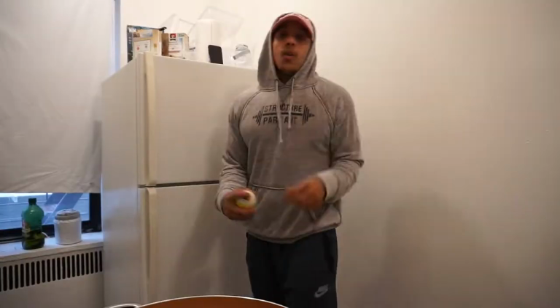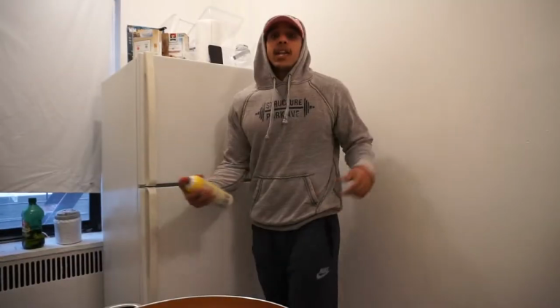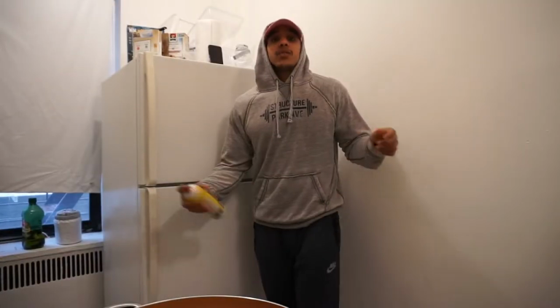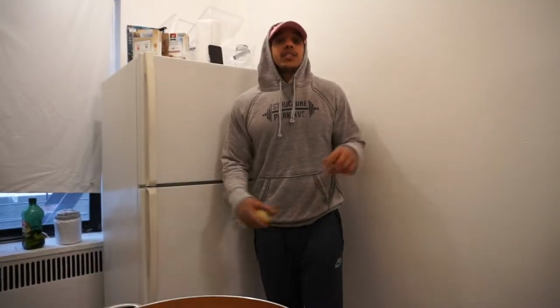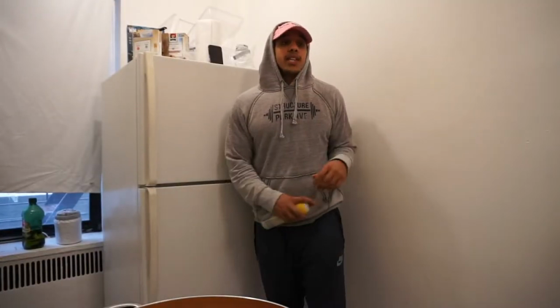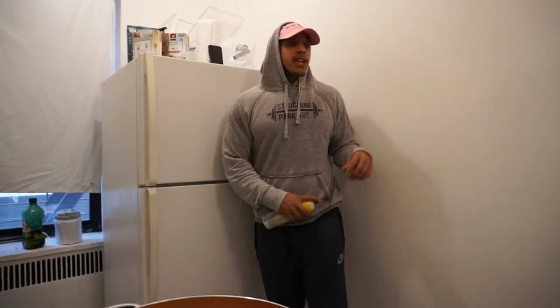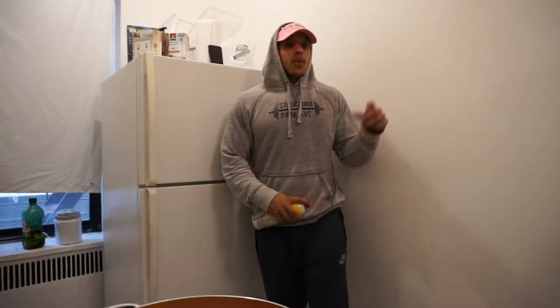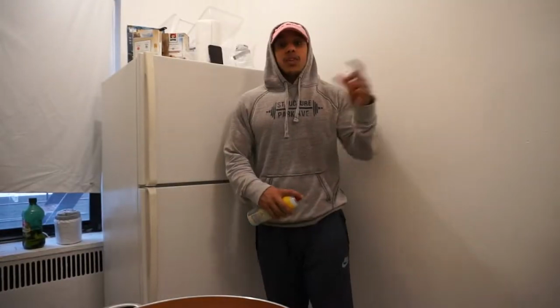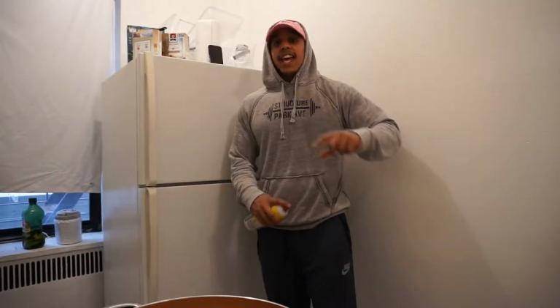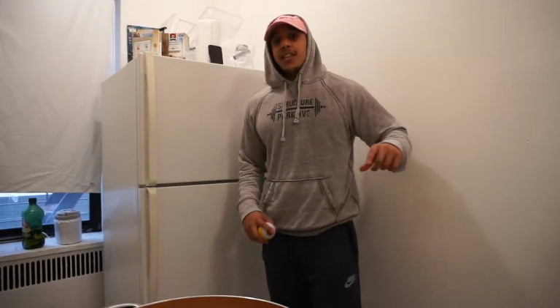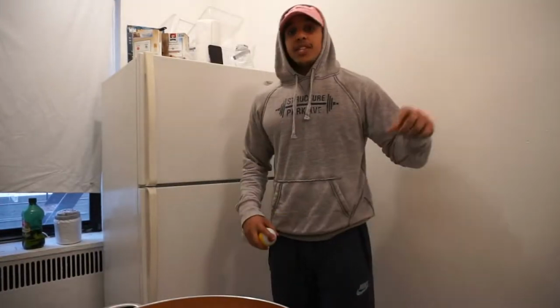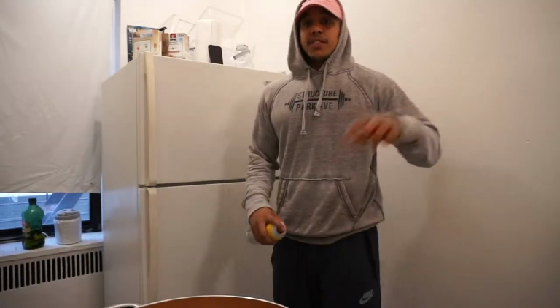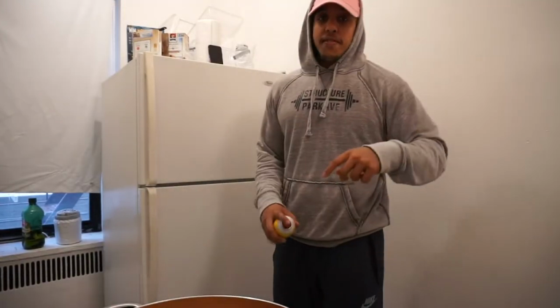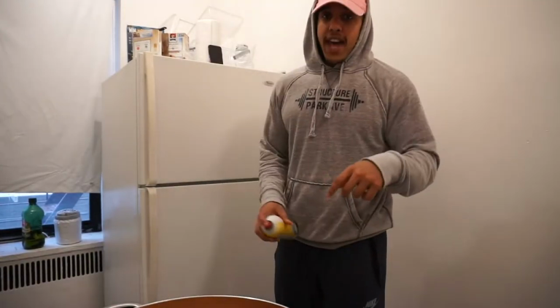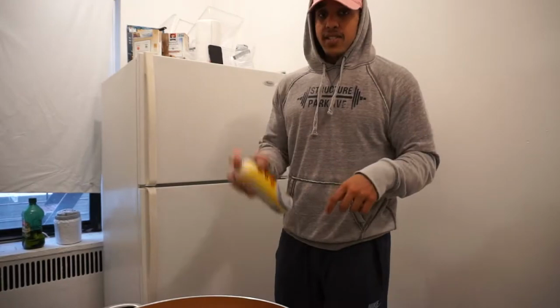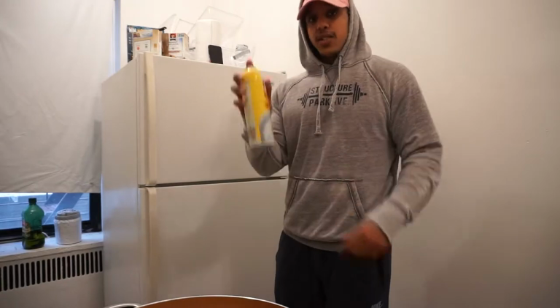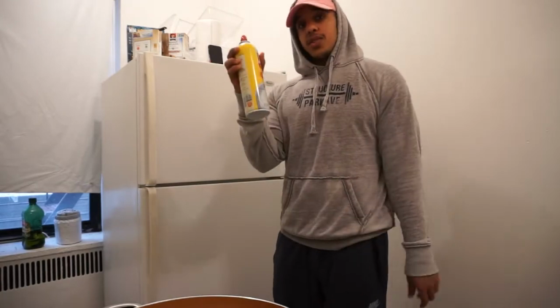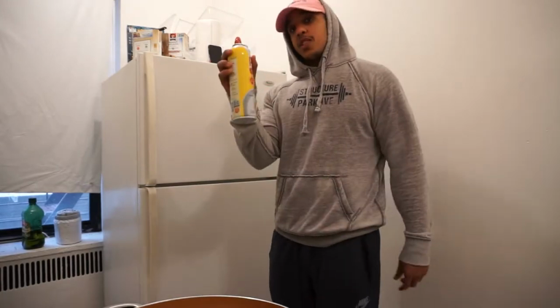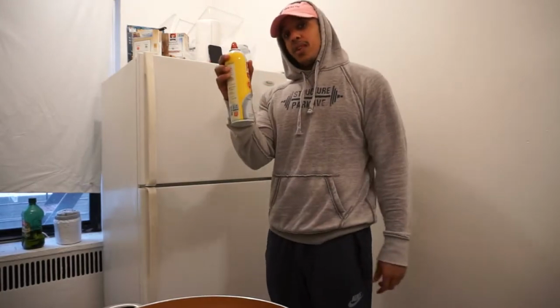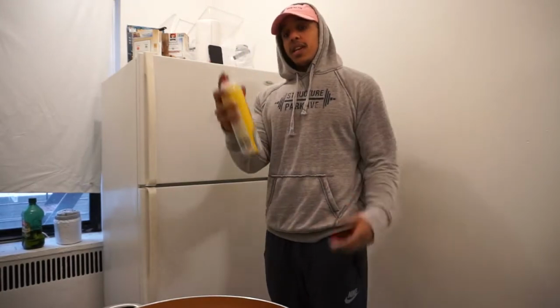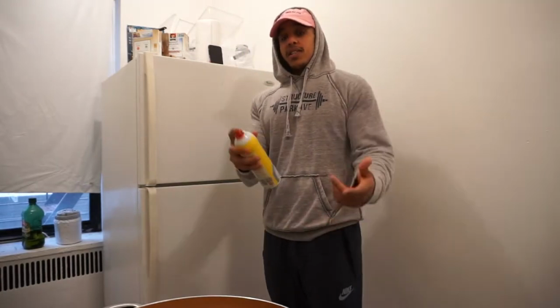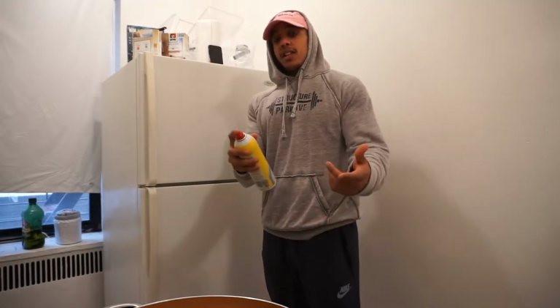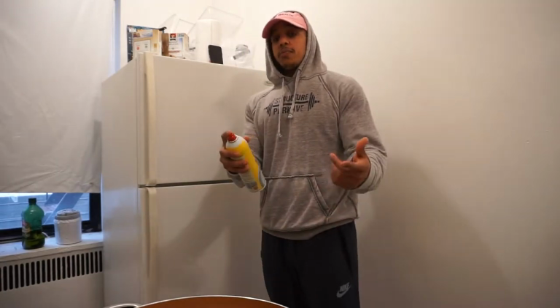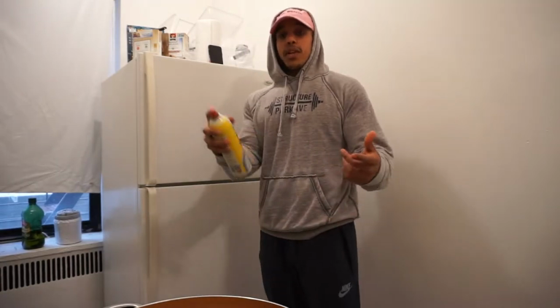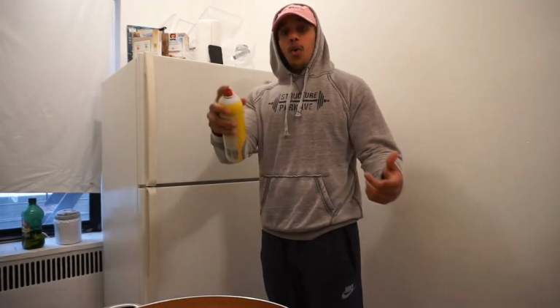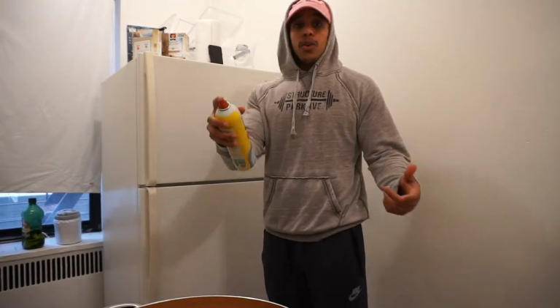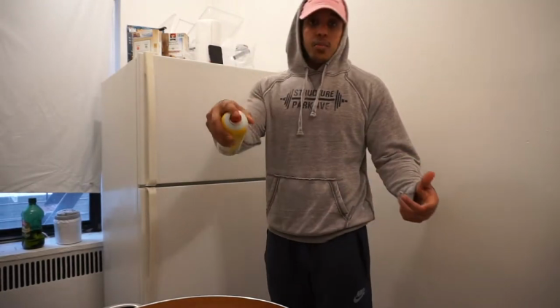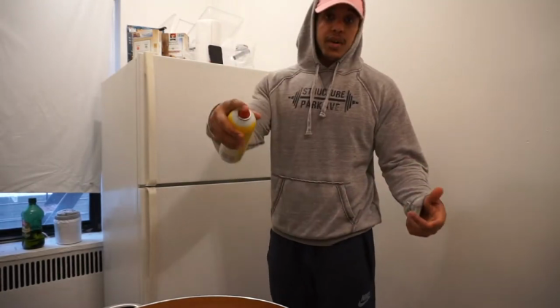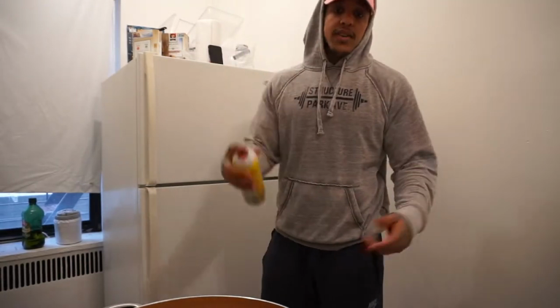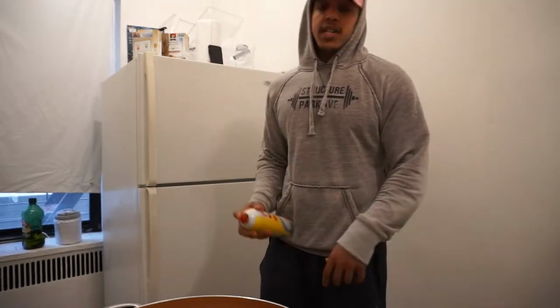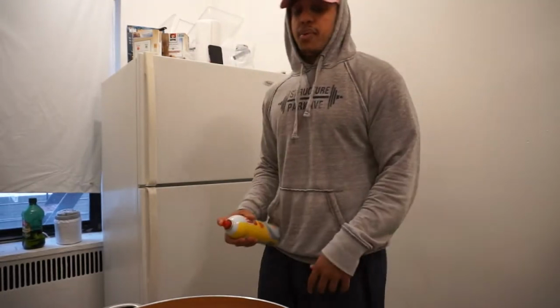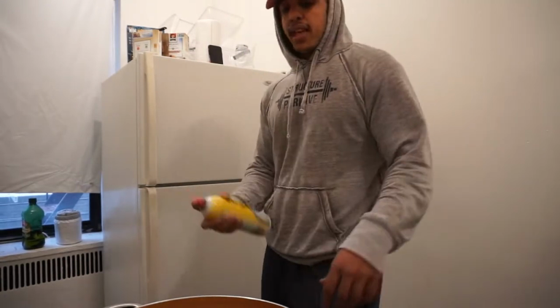A way that you can save on calories and fats is to use a spray instead of putting oil or butter into the pan.